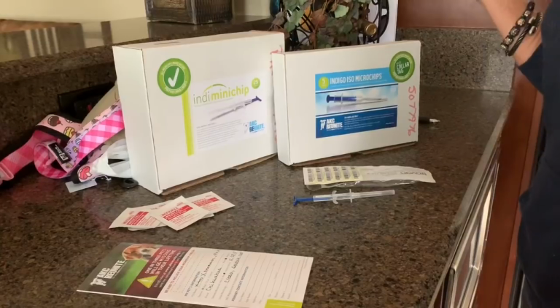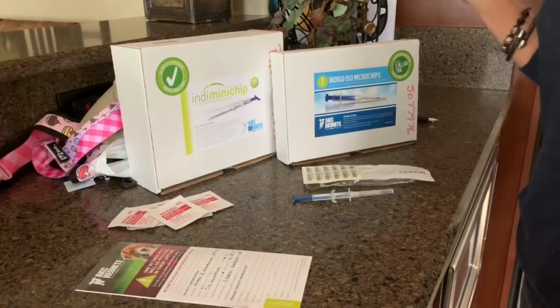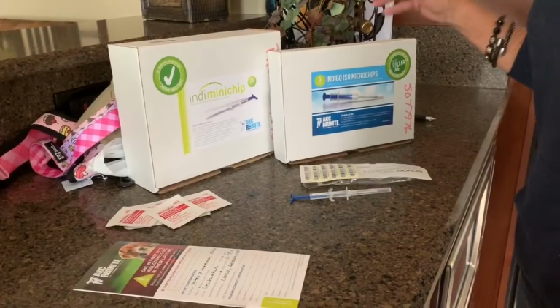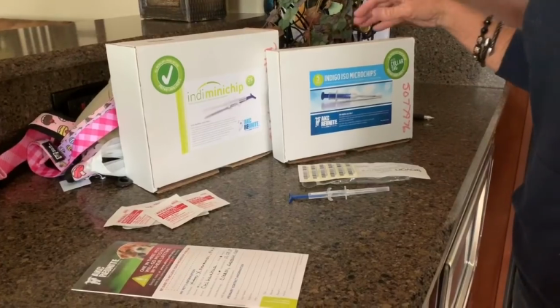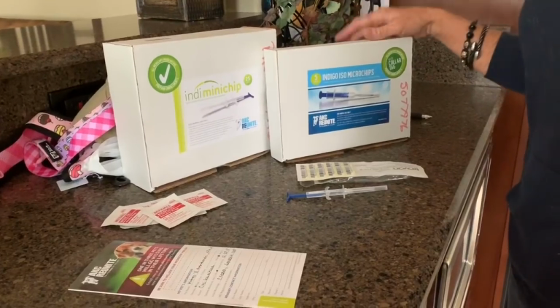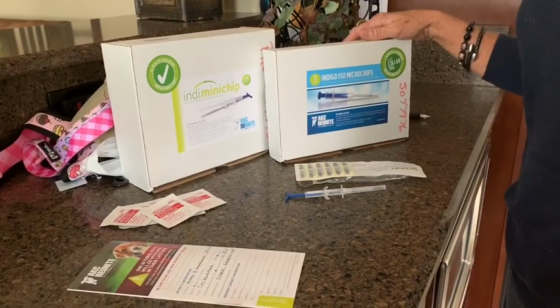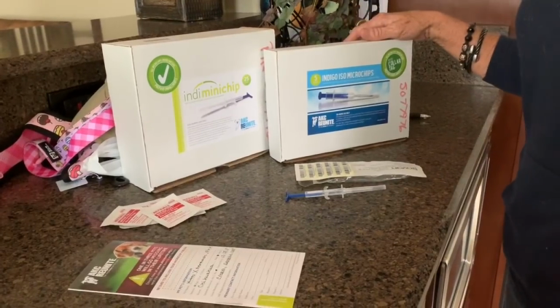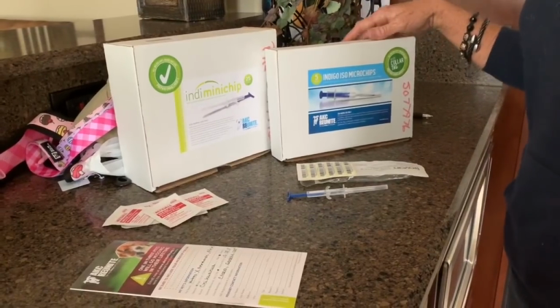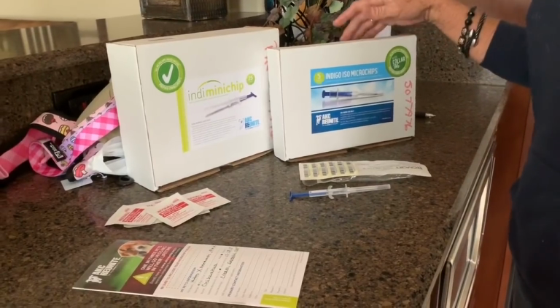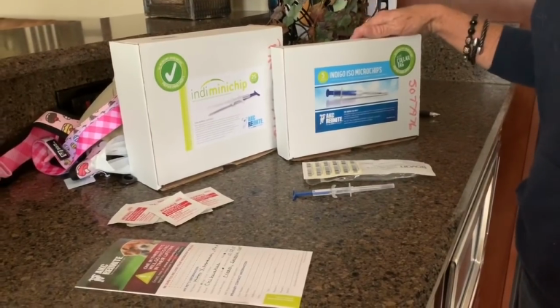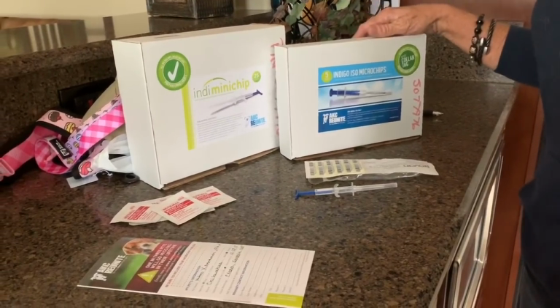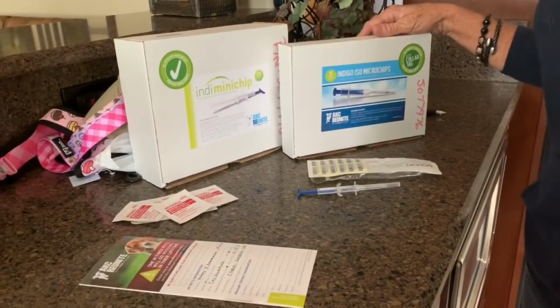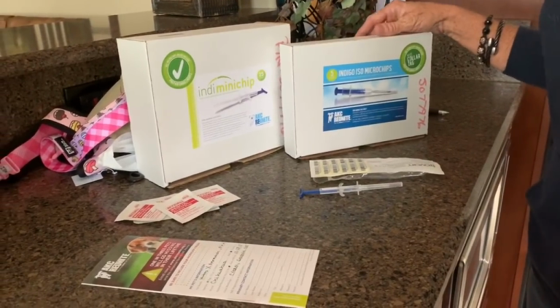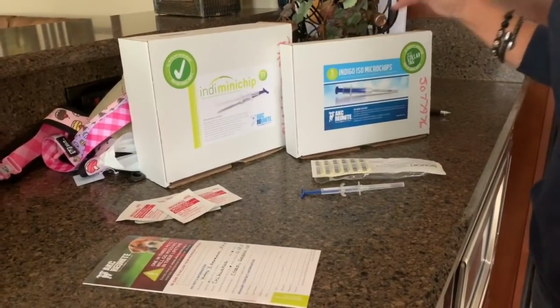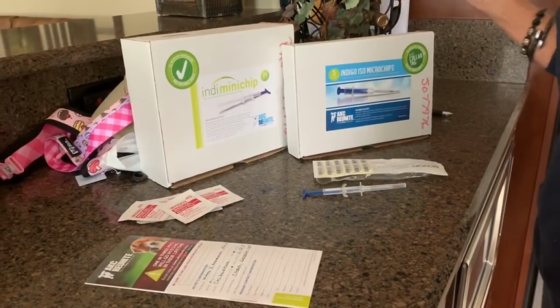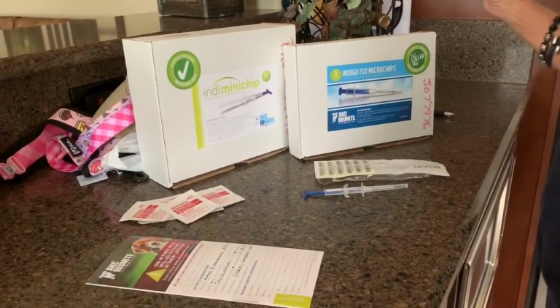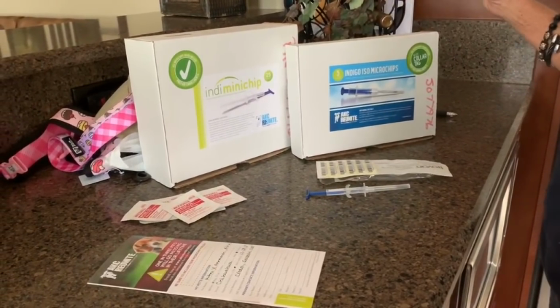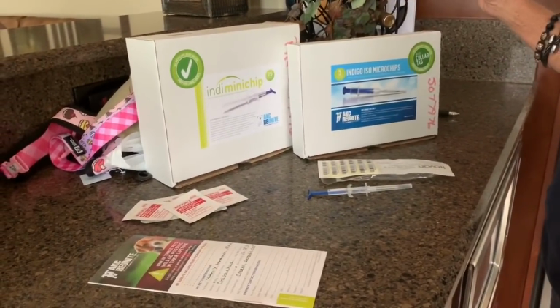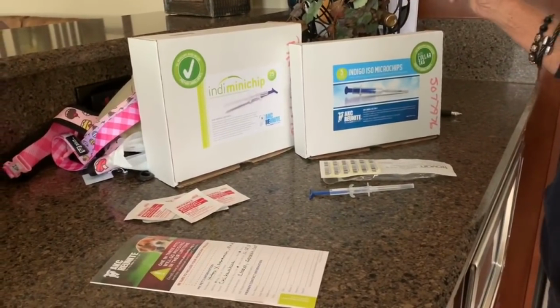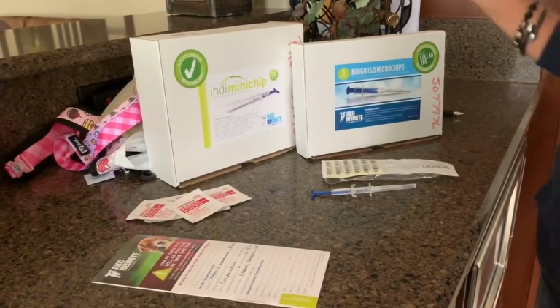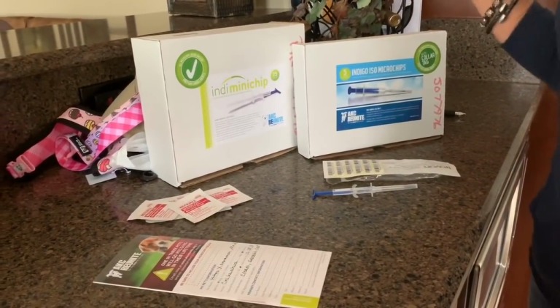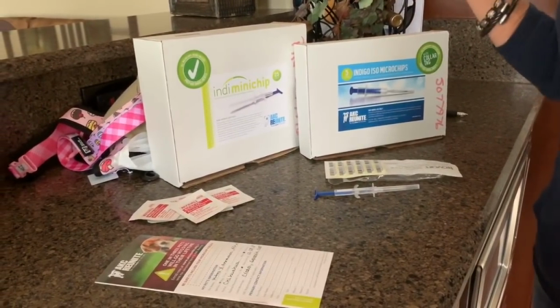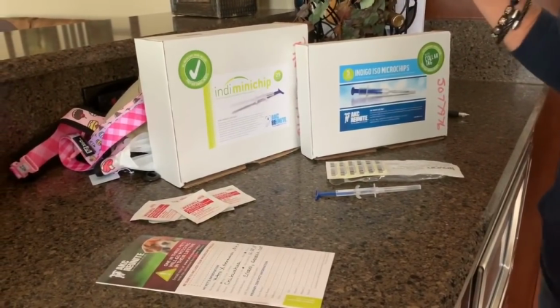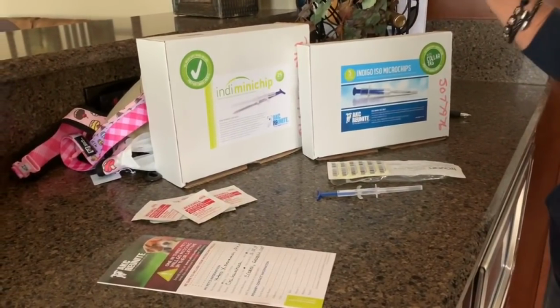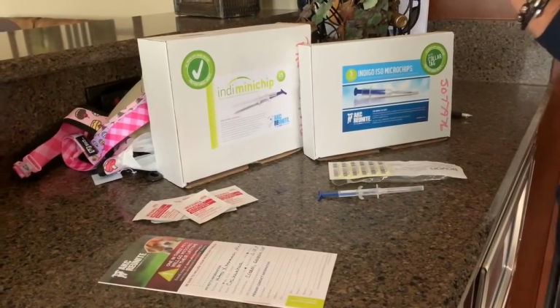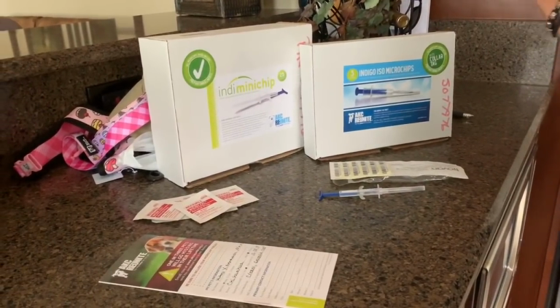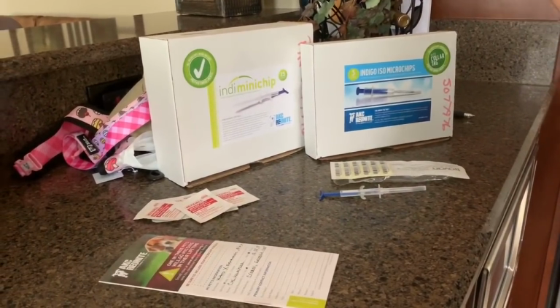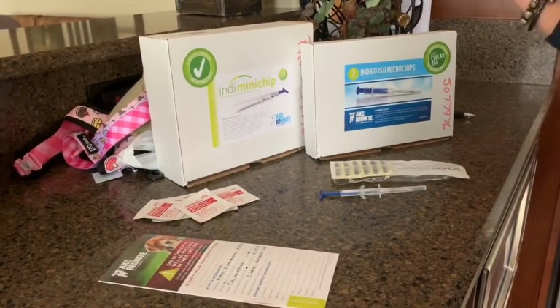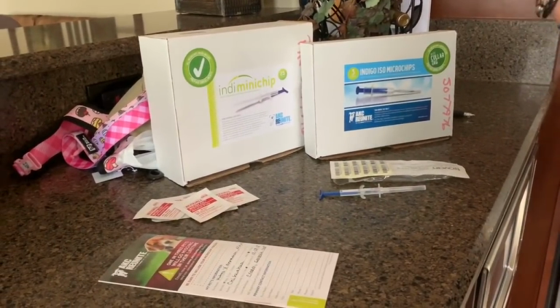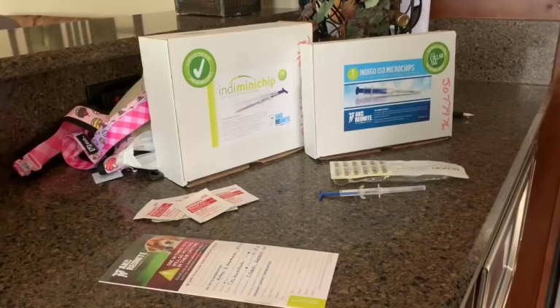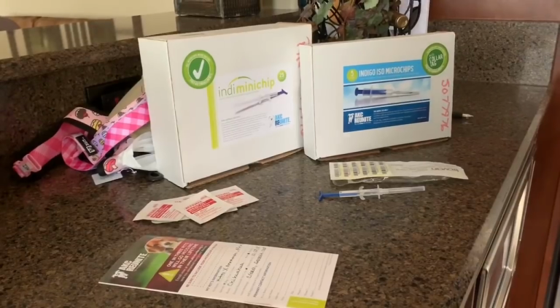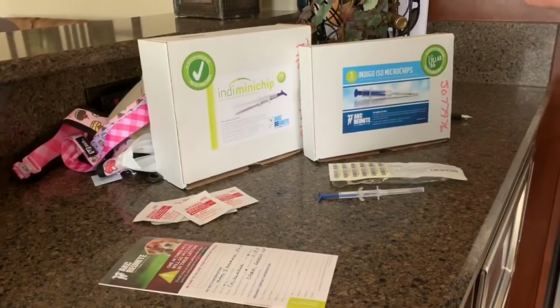Today we're going to microchip our eight-week-old puppy. There's only one in the litter, so we only have to do this once.